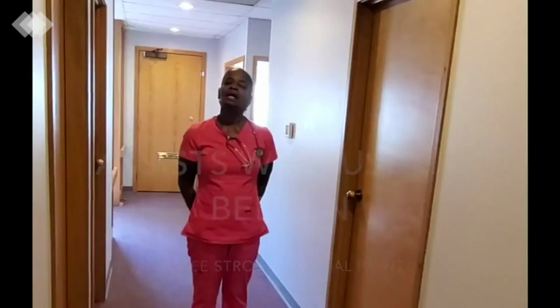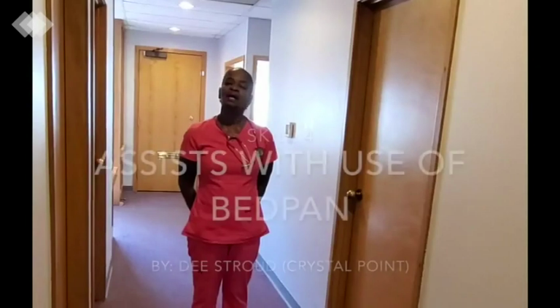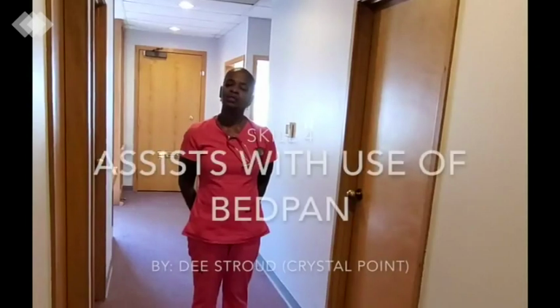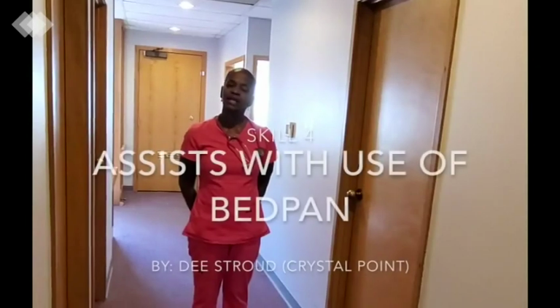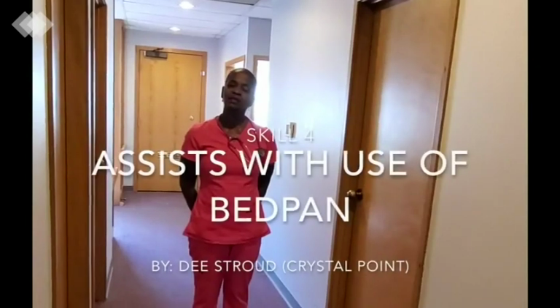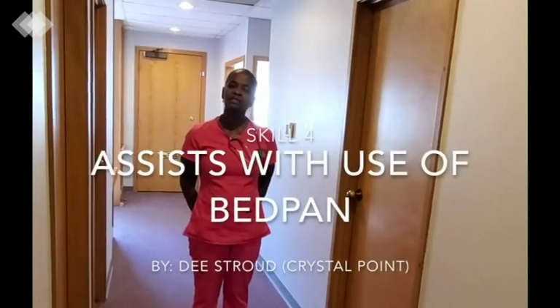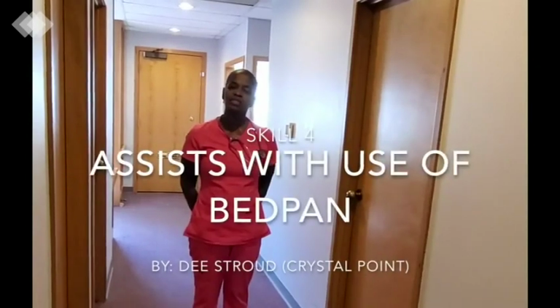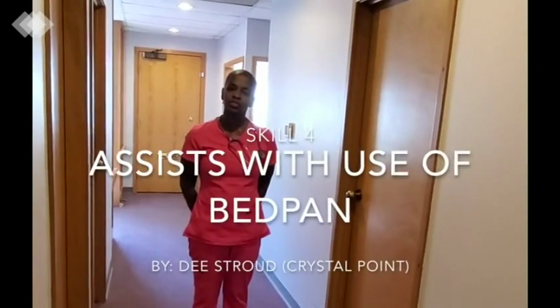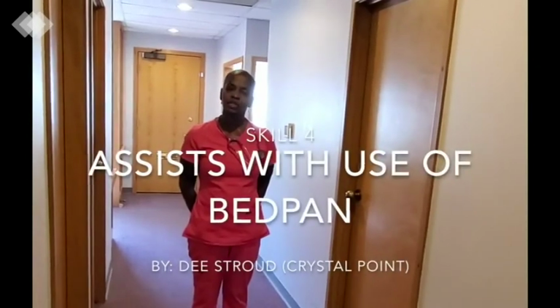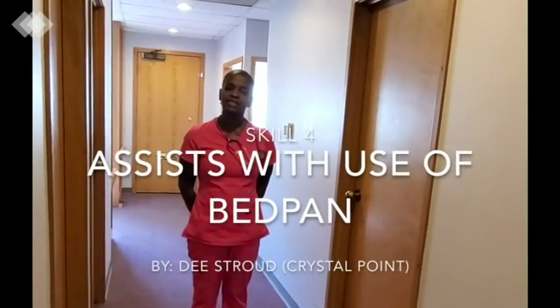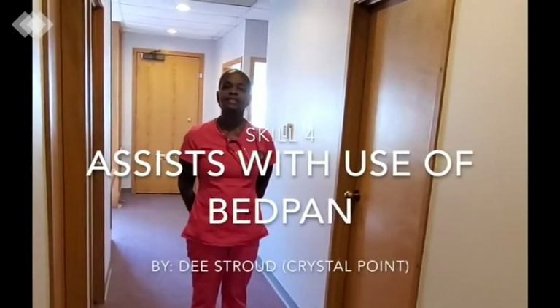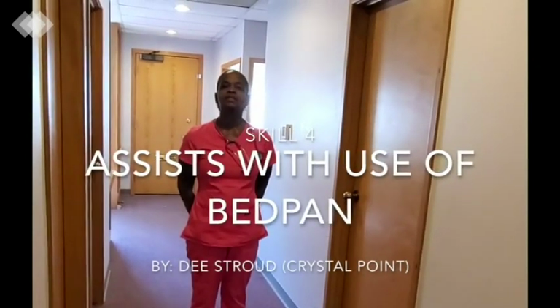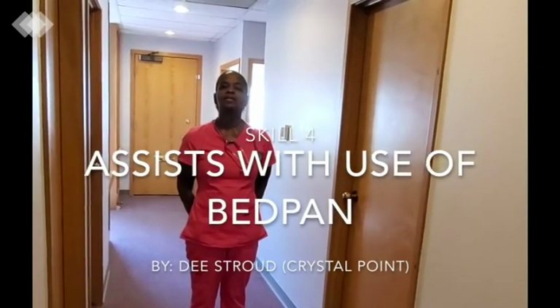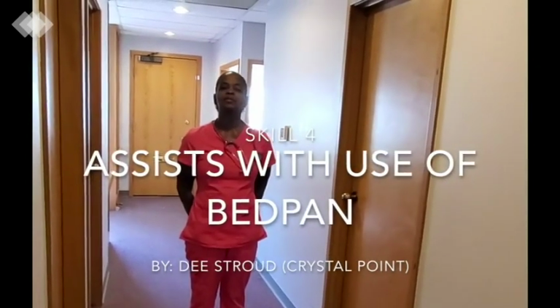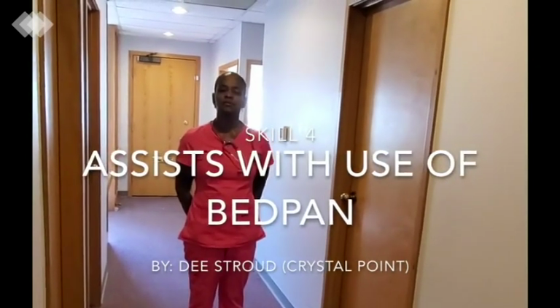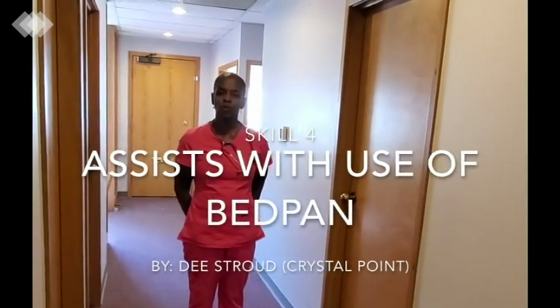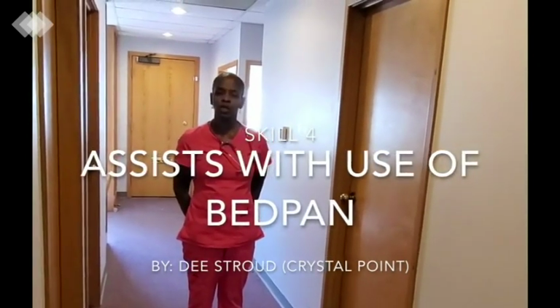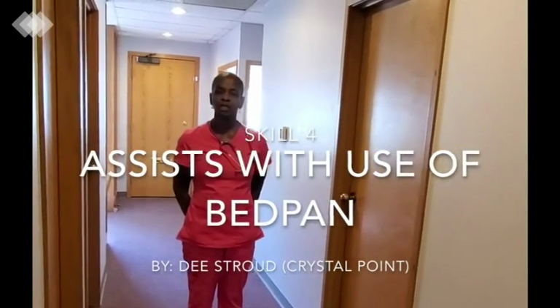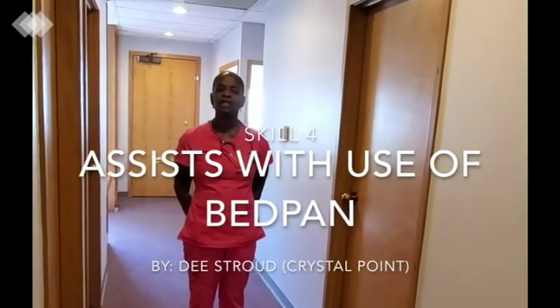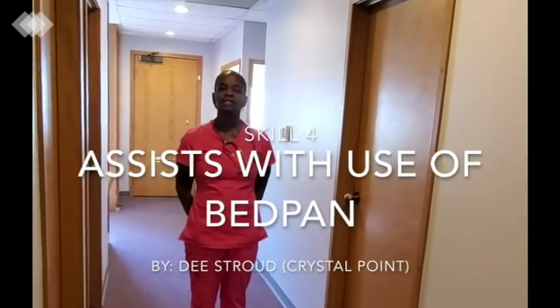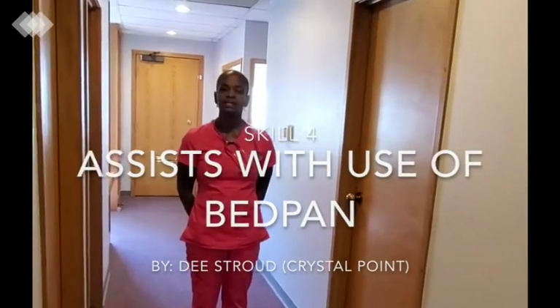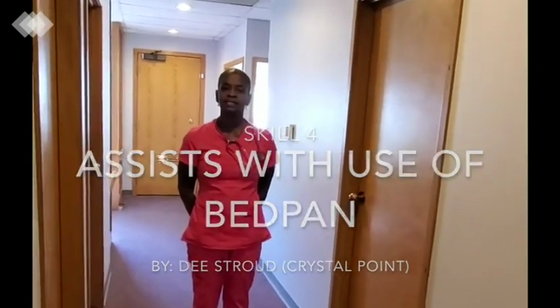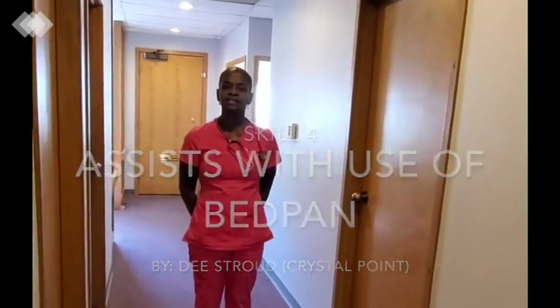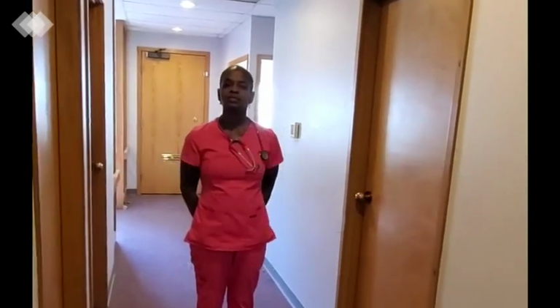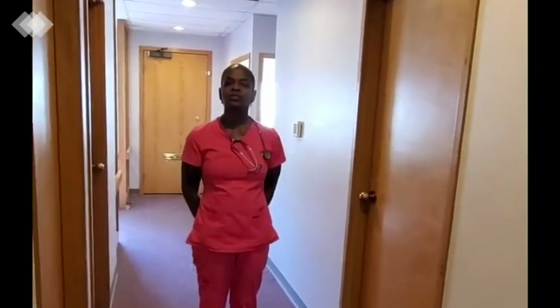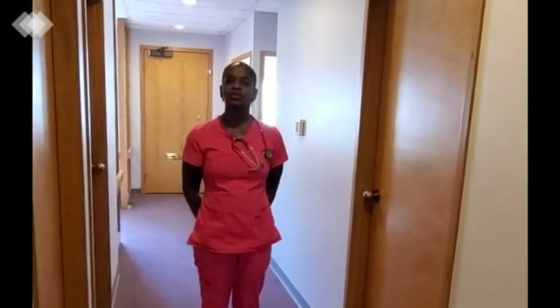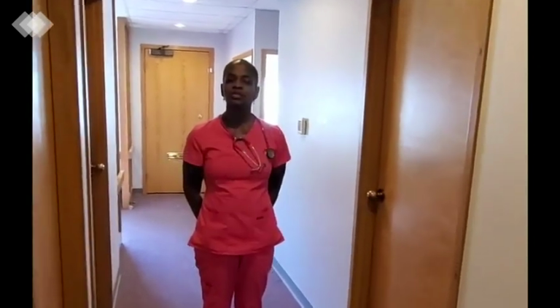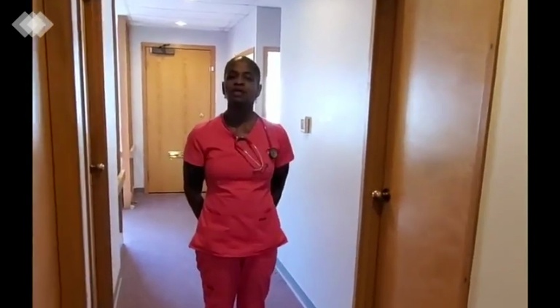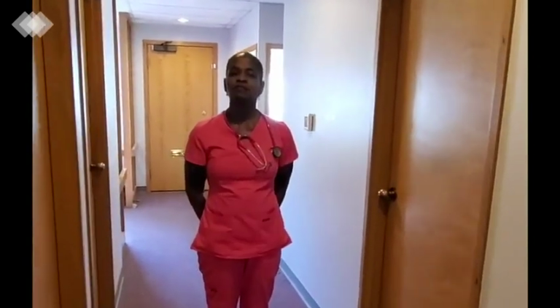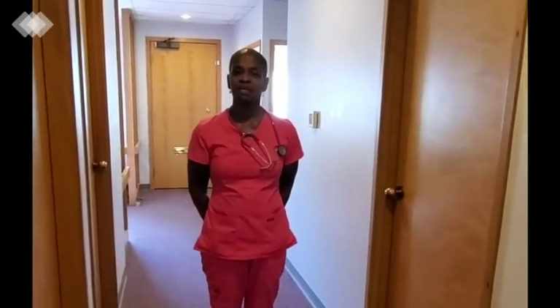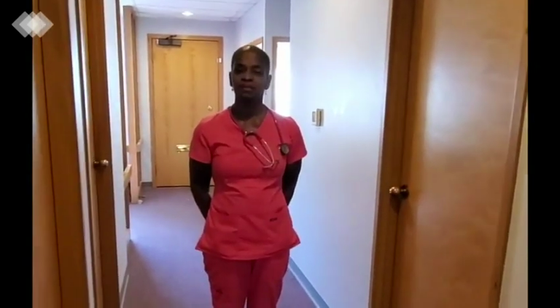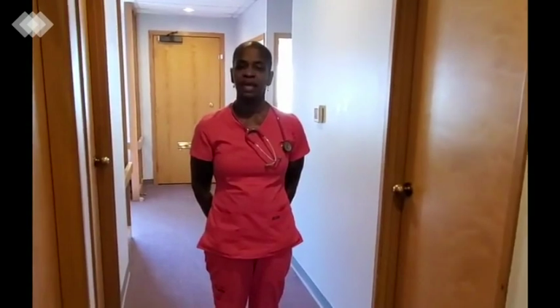I will now demonstrate skill number four: assists with use of bedpan.